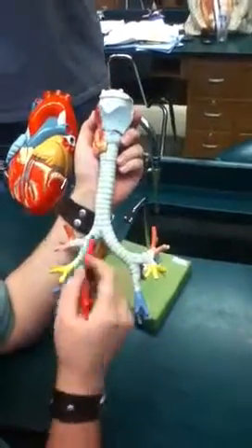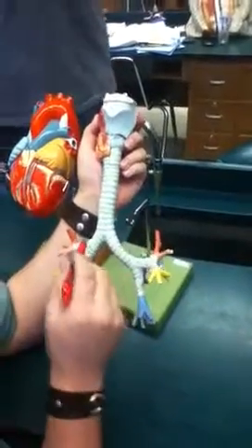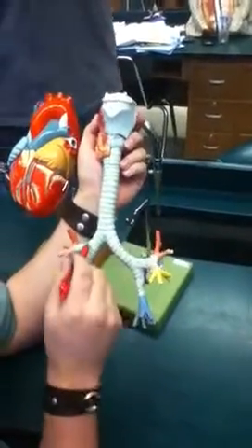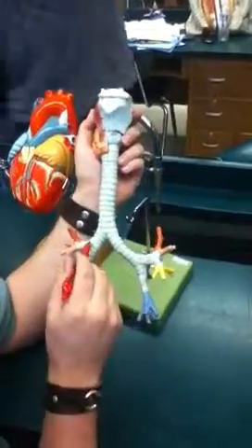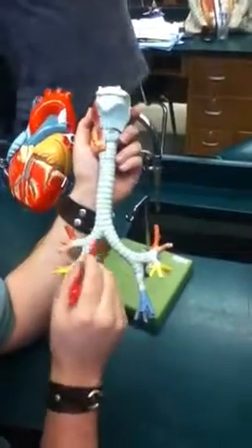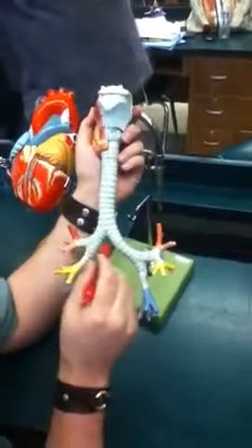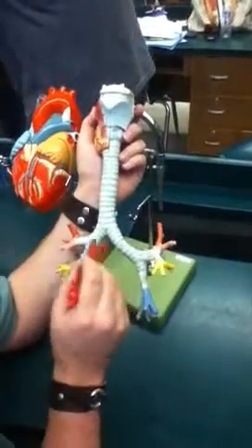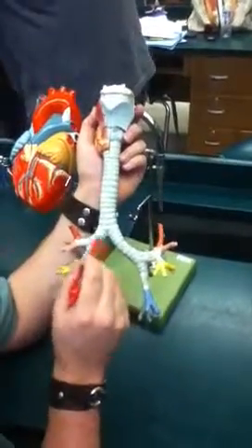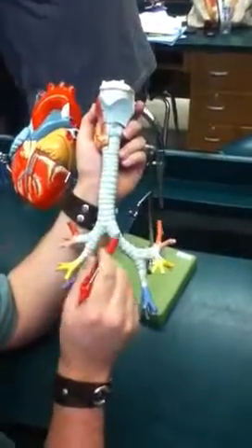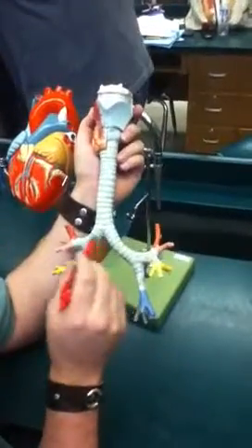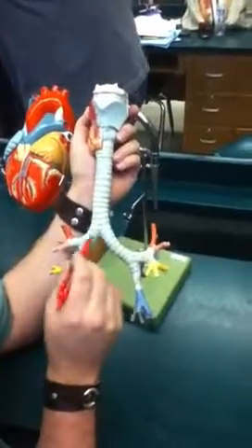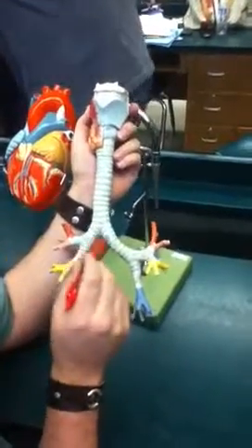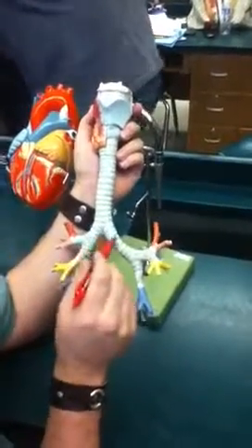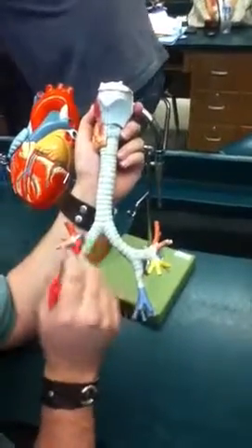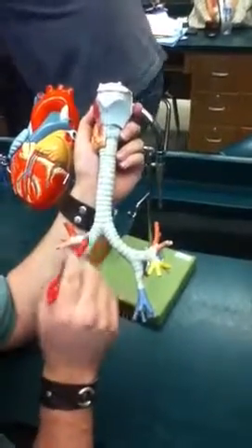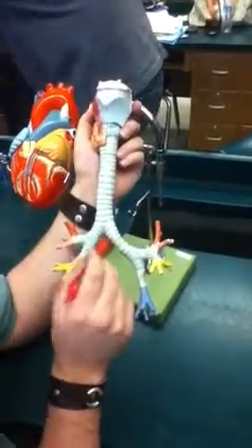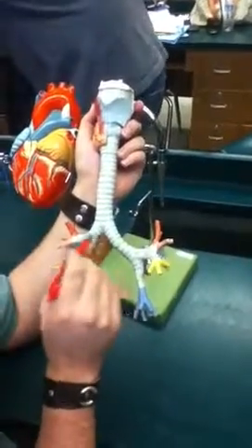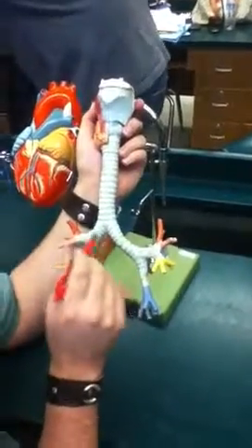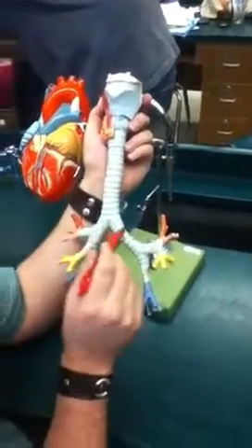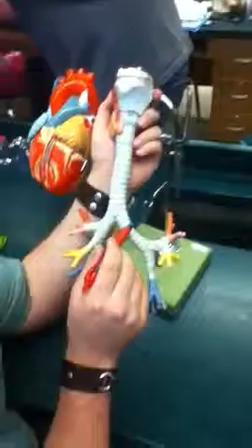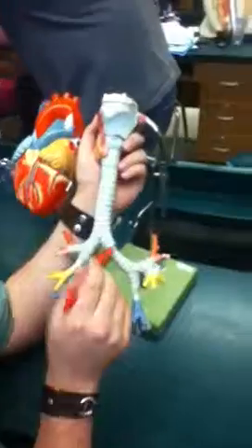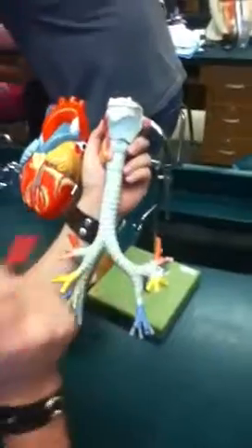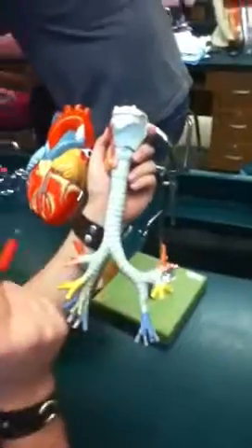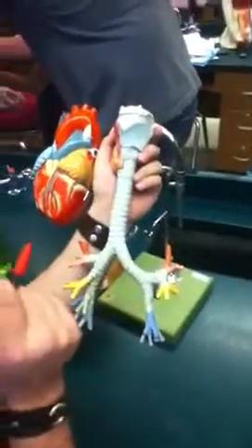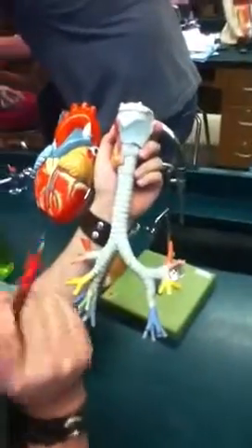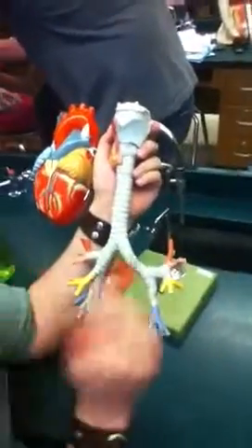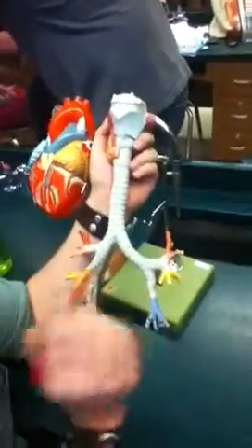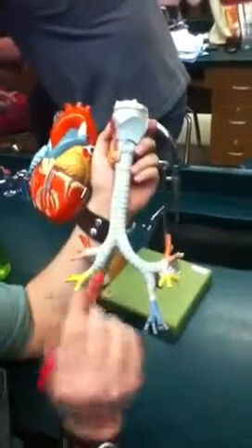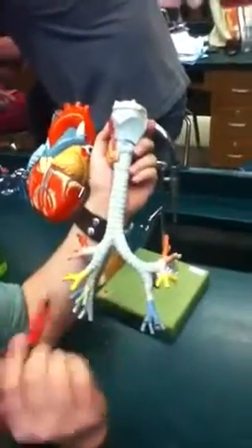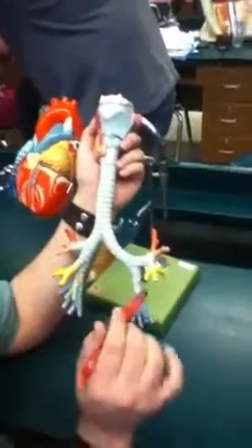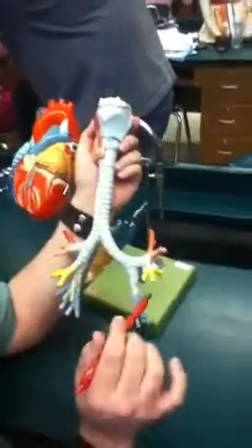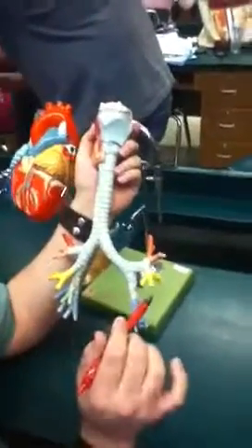You have your bronchi. These are your primary bronchi.